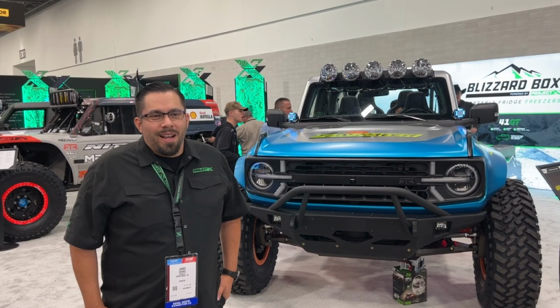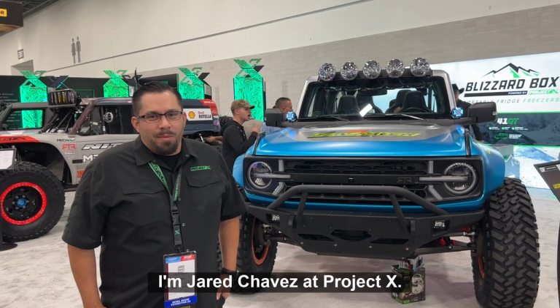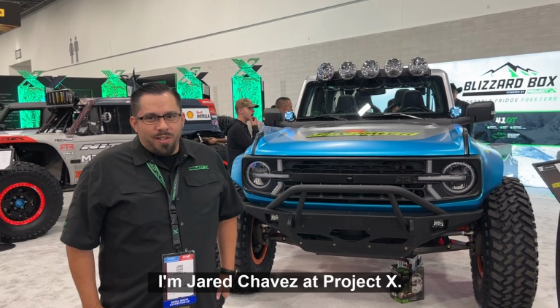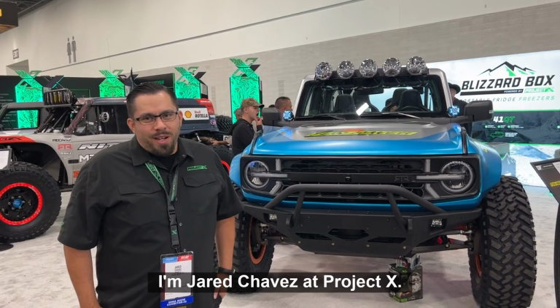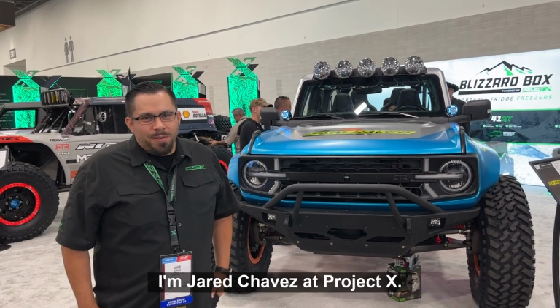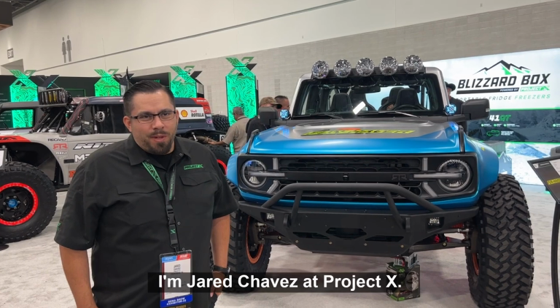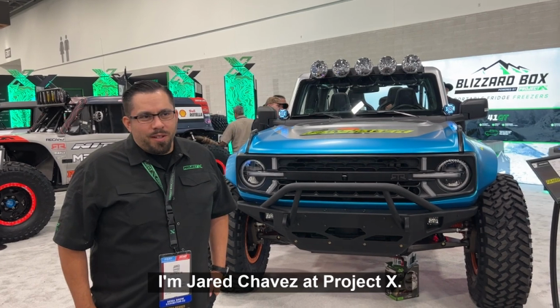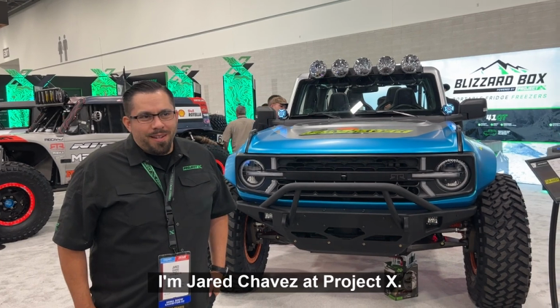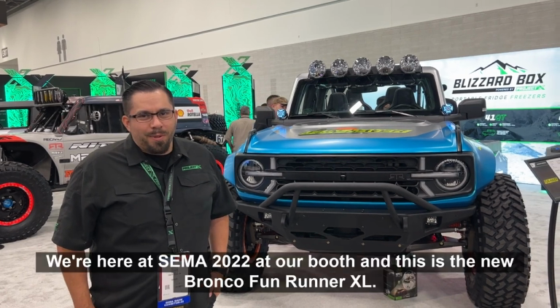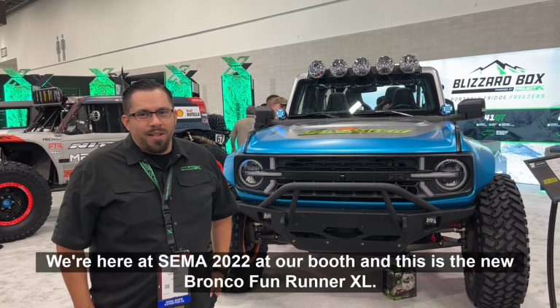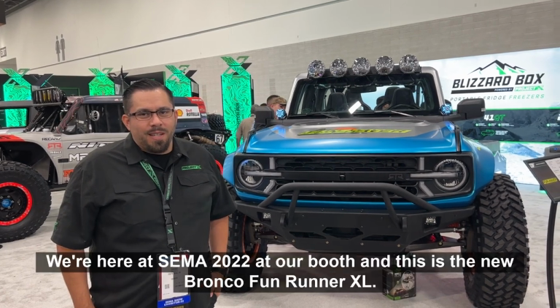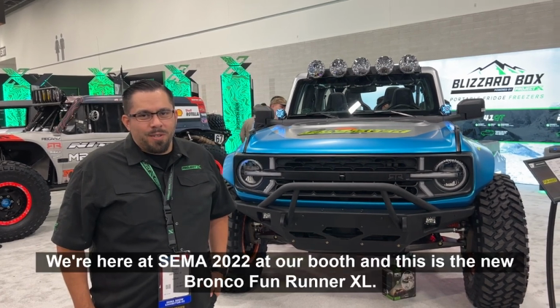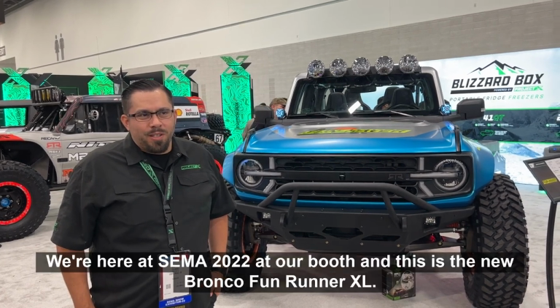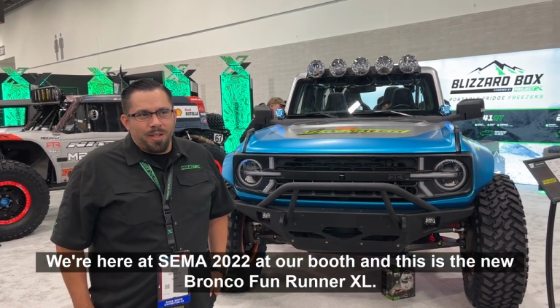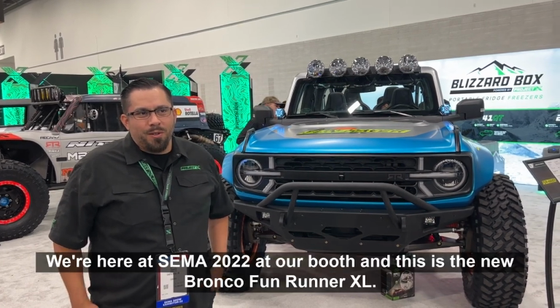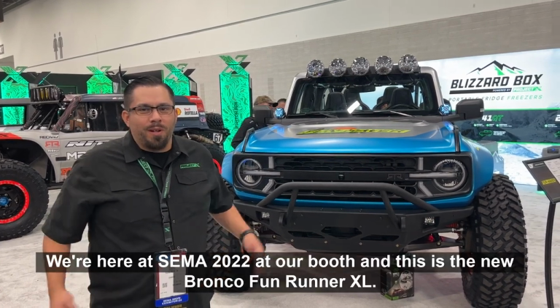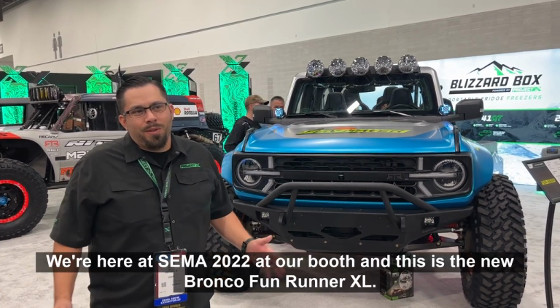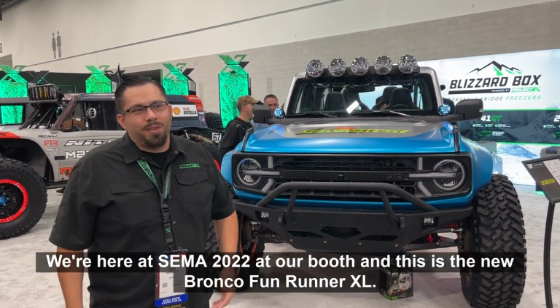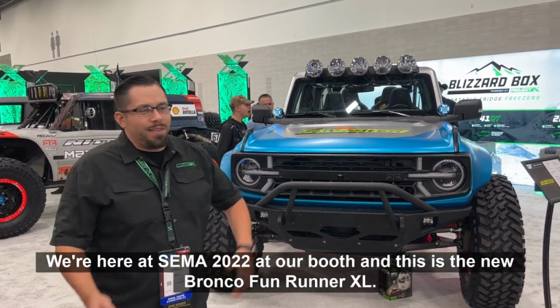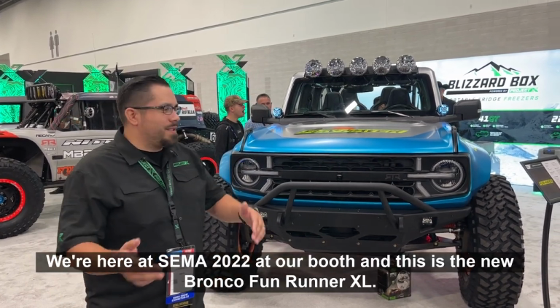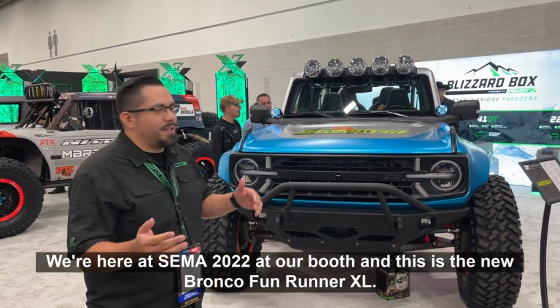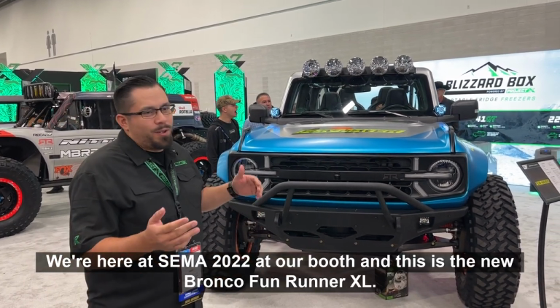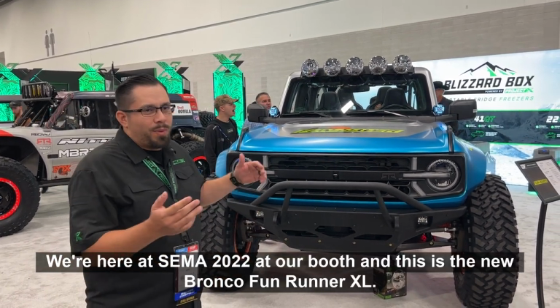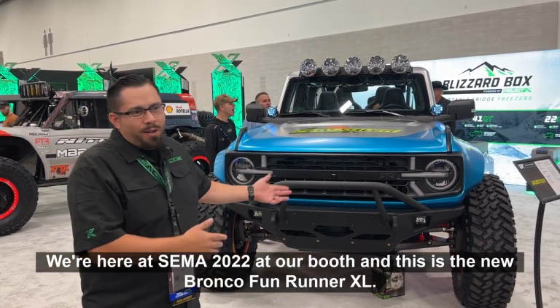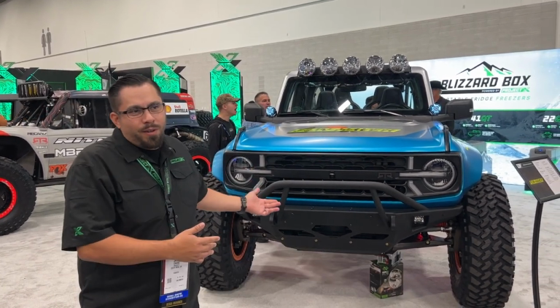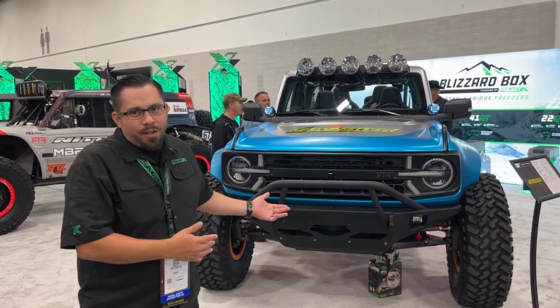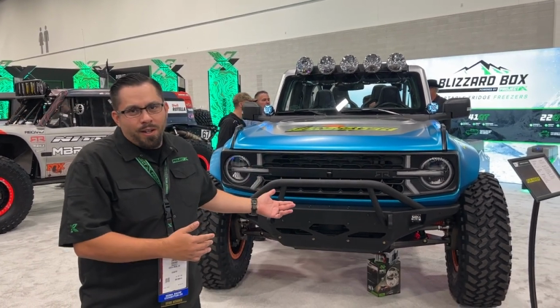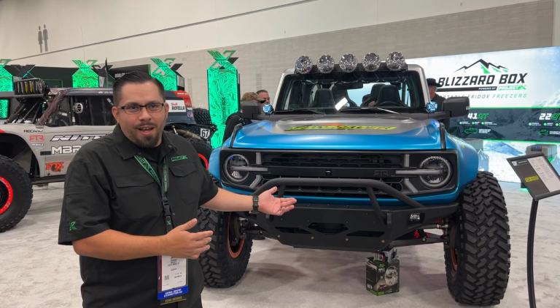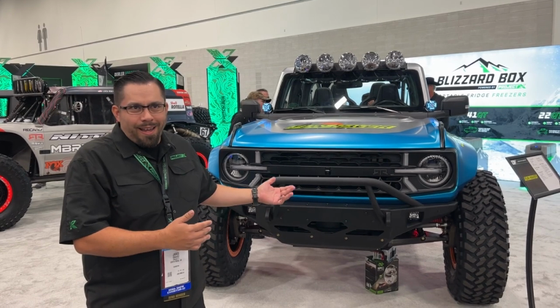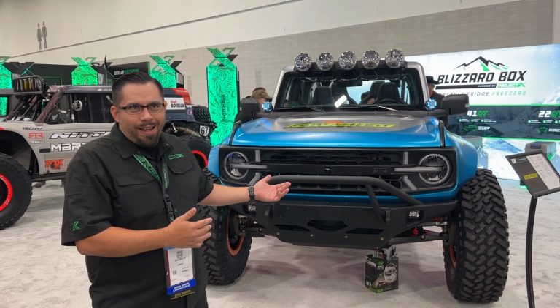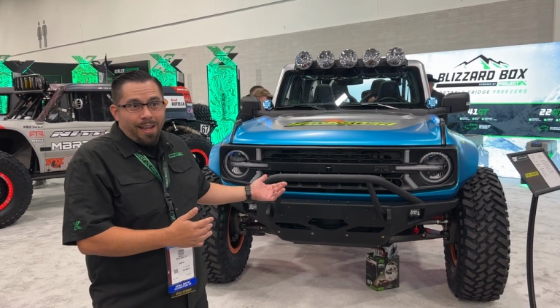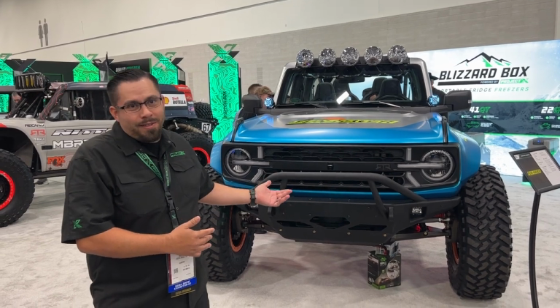I'm Jared Travis with Project X. We're here at SEMA 2022 at our booth, and this is the new Bronco FunRunner XL.